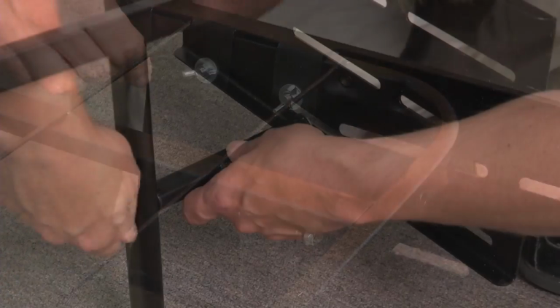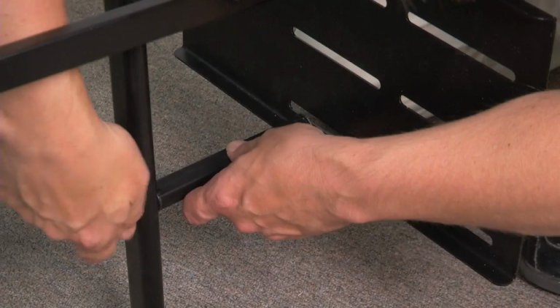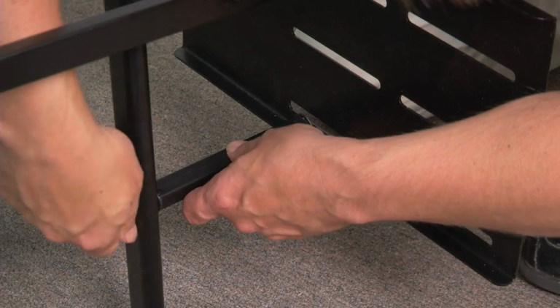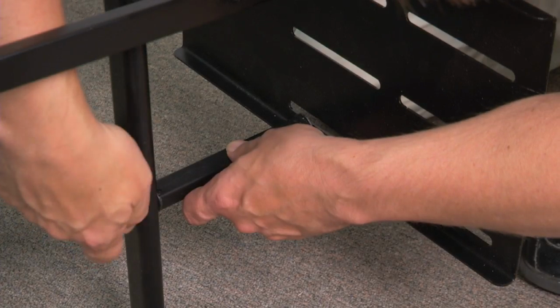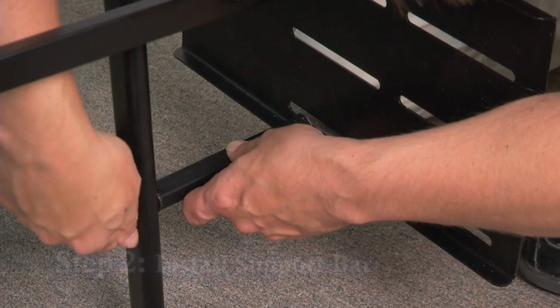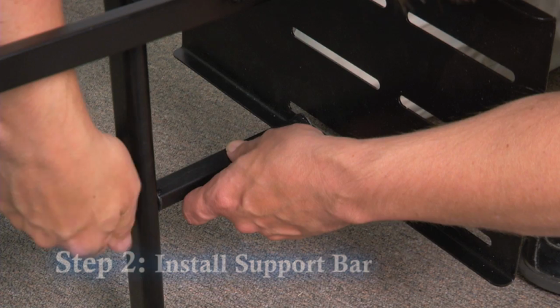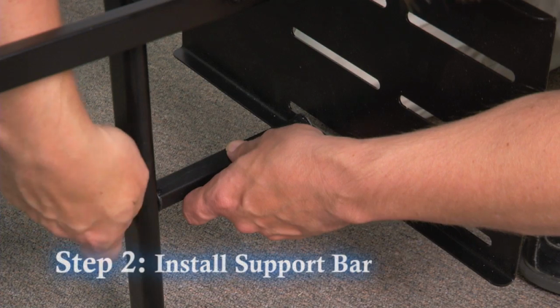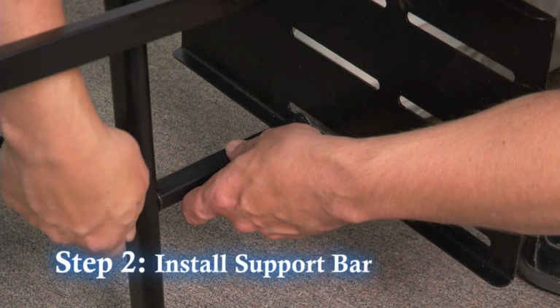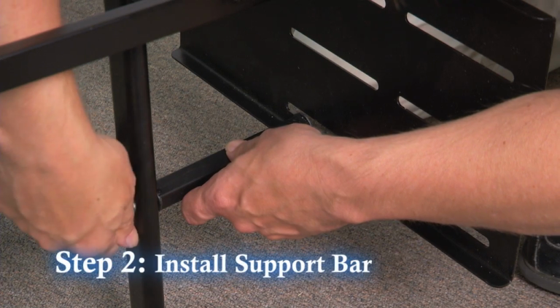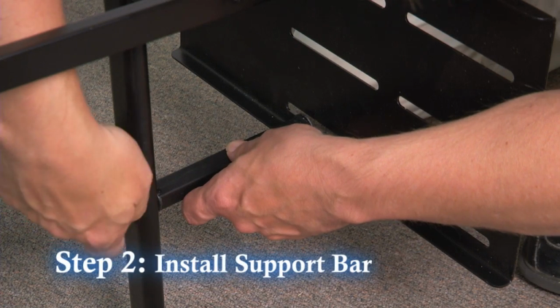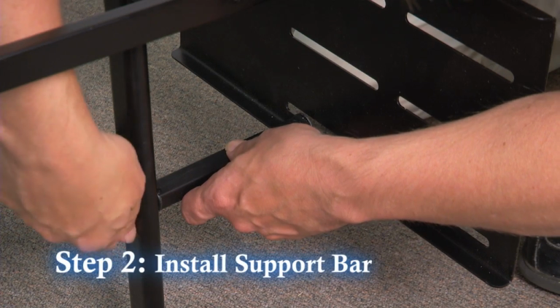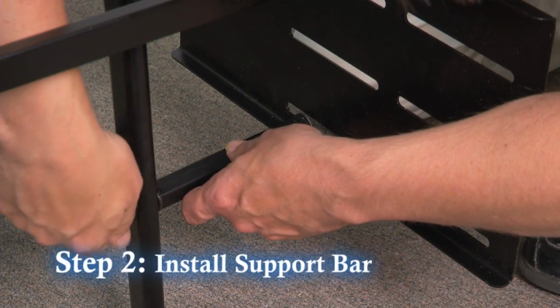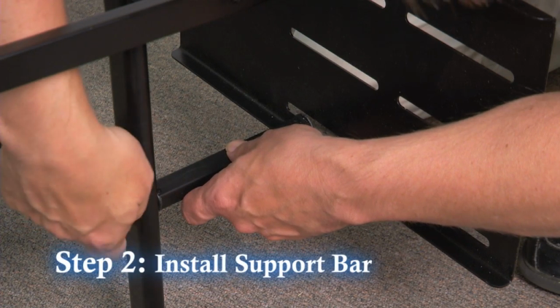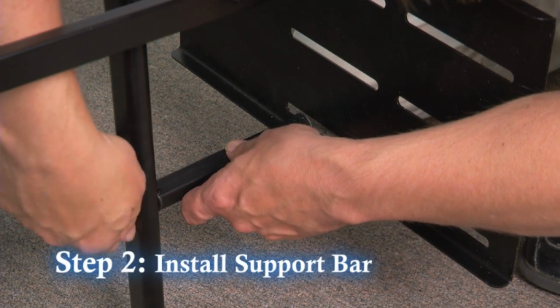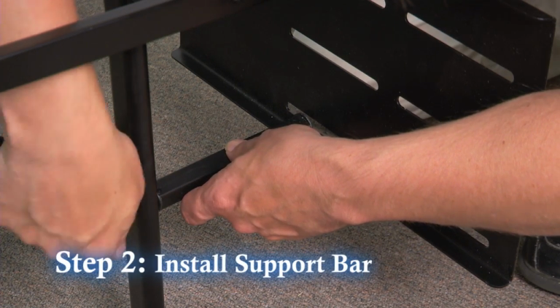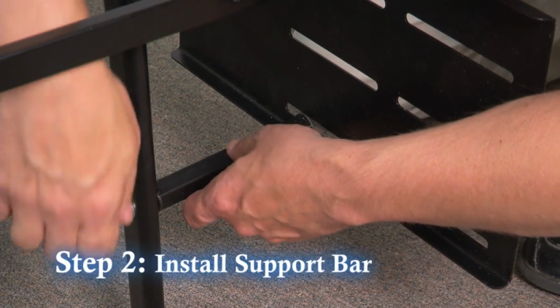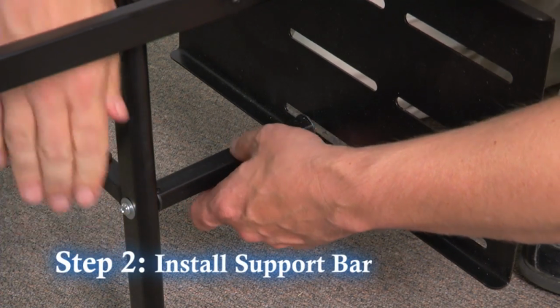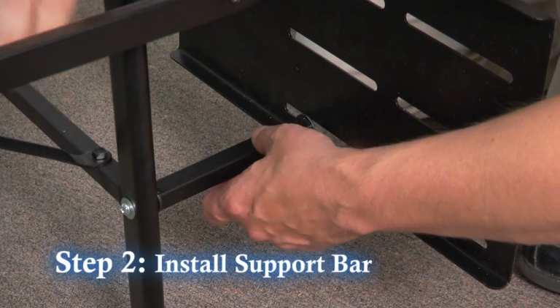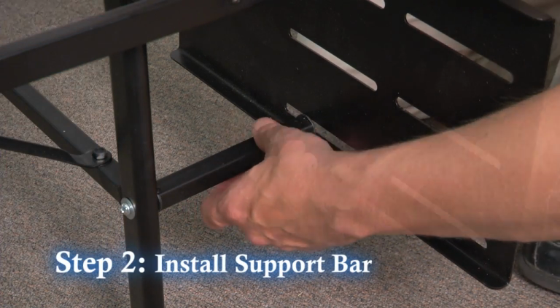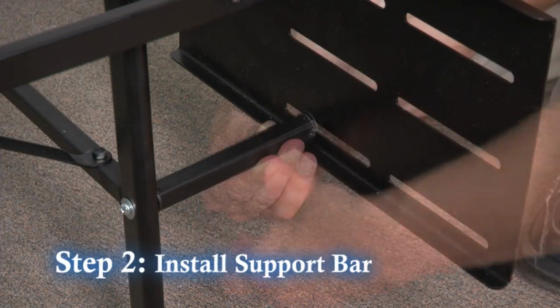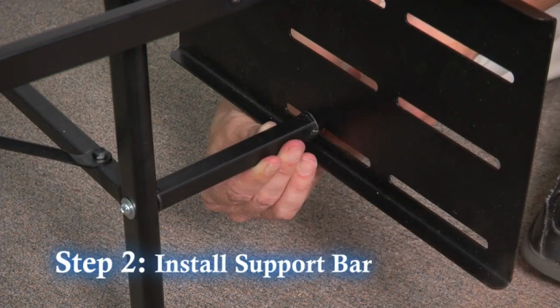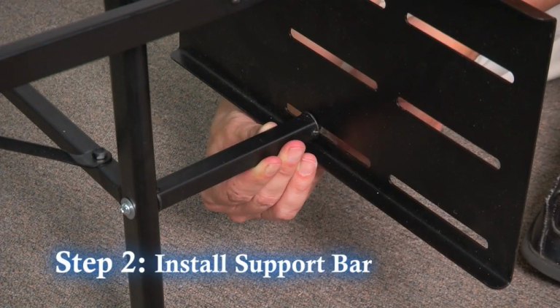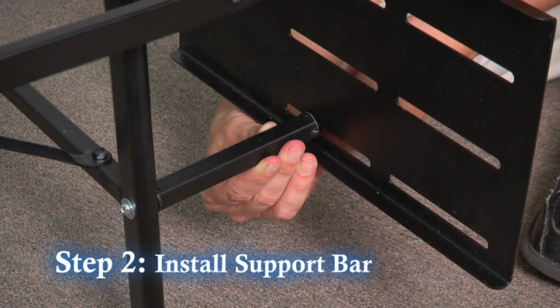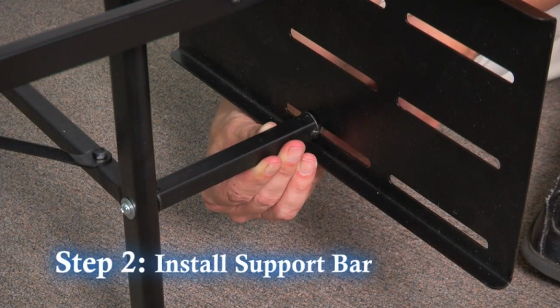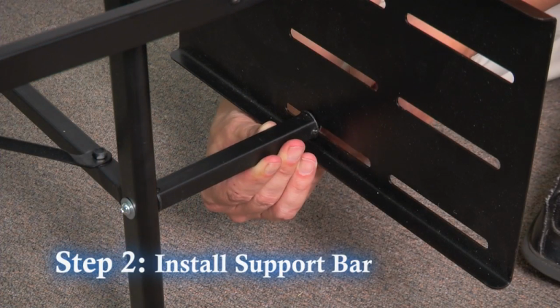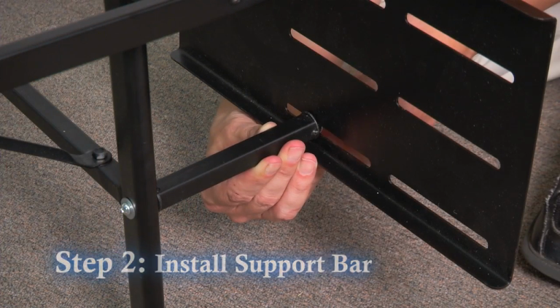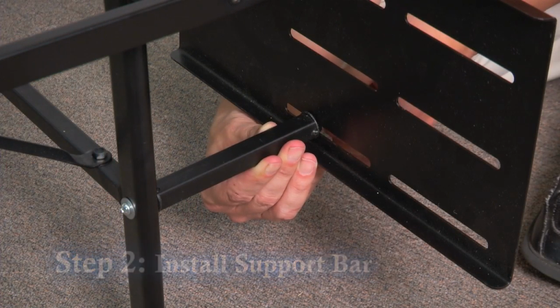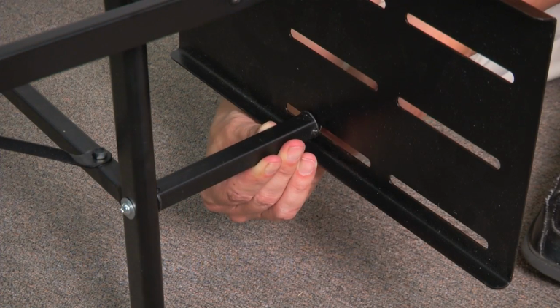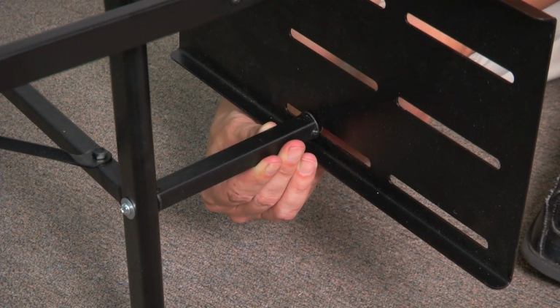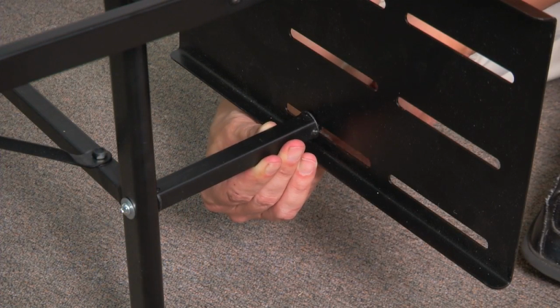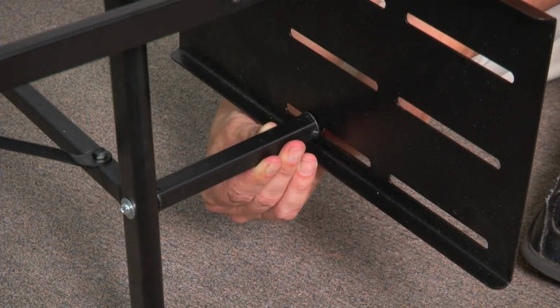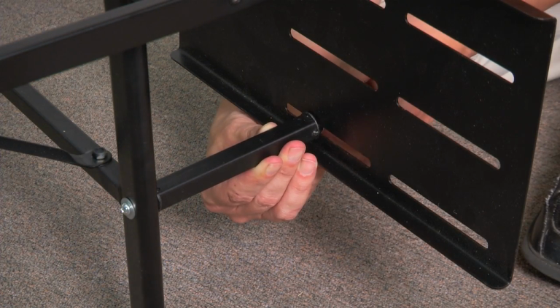Step 2. Install the support bar to the headboard bracket with two screws and two washers.